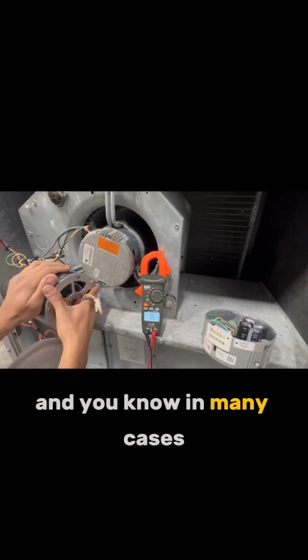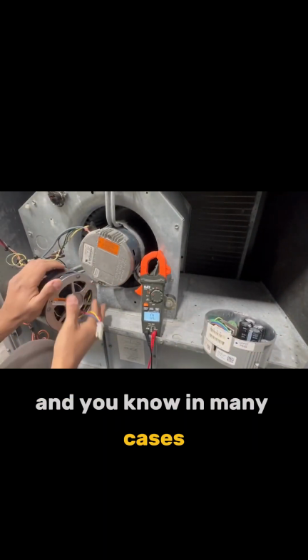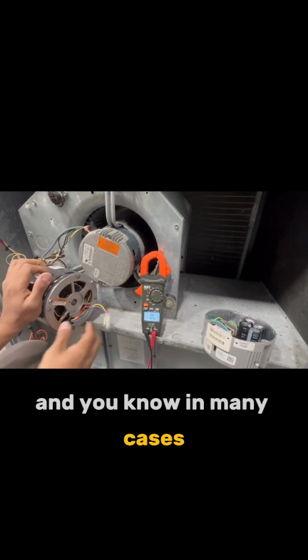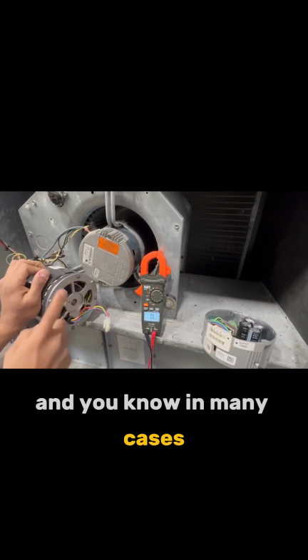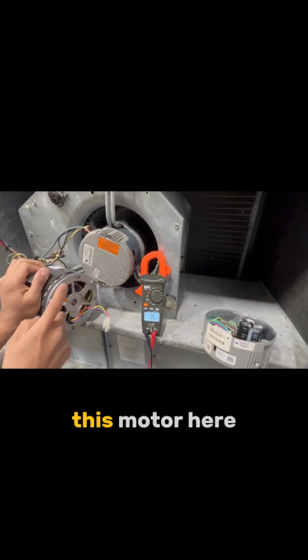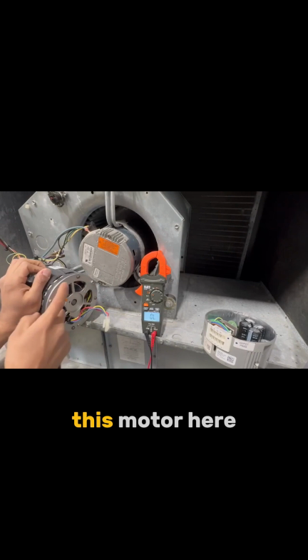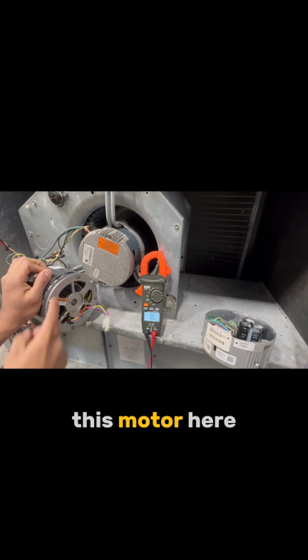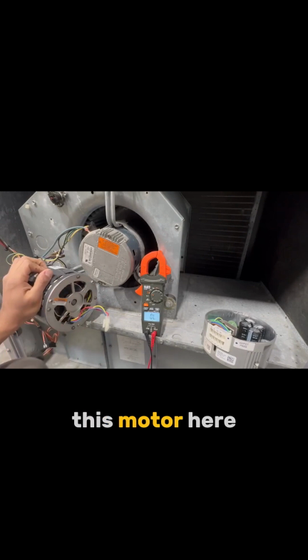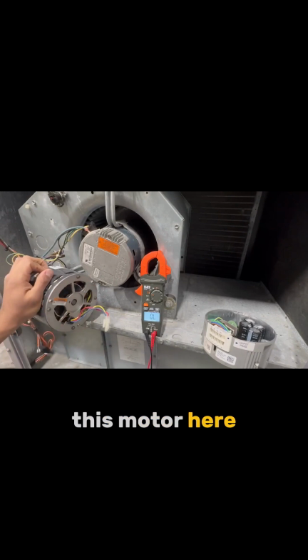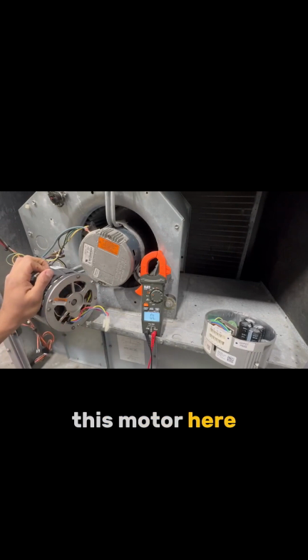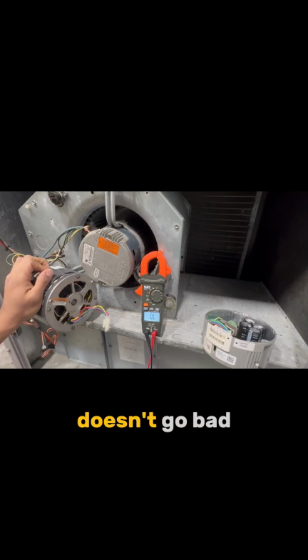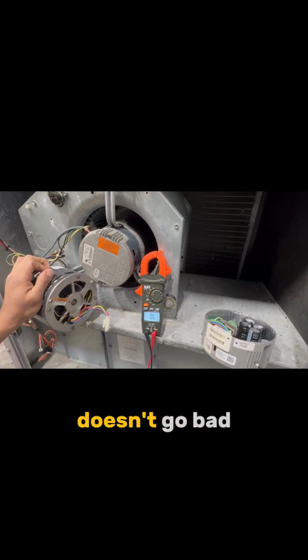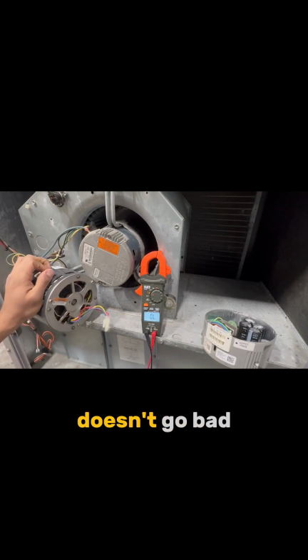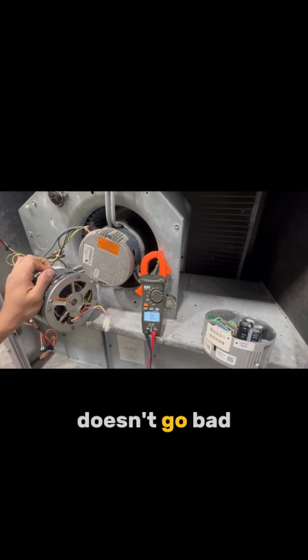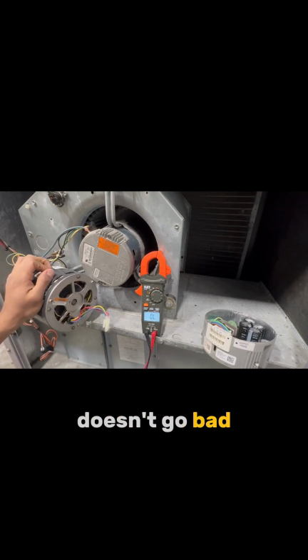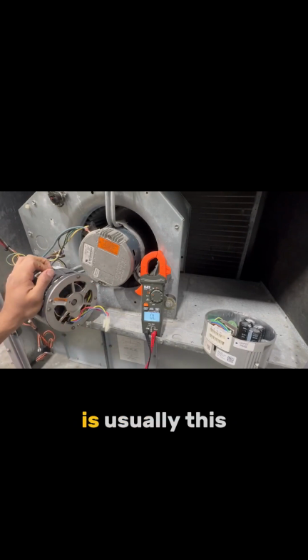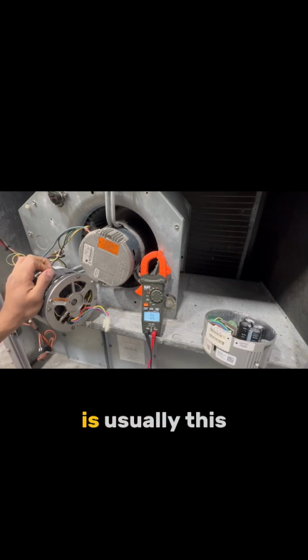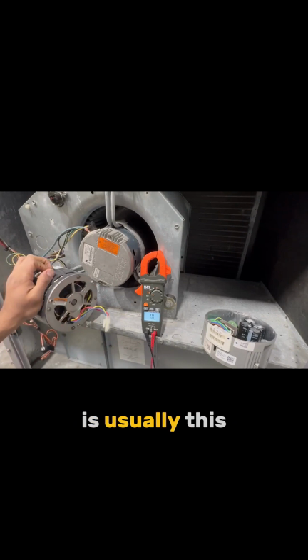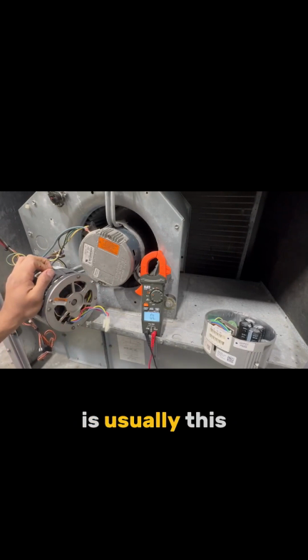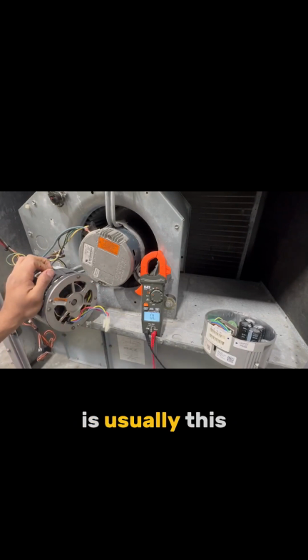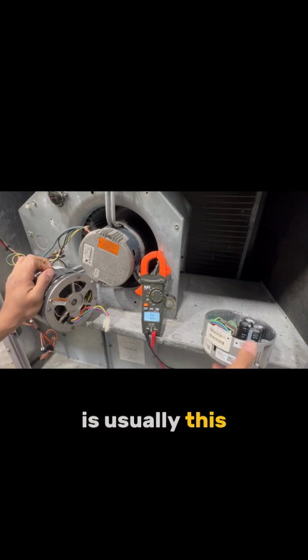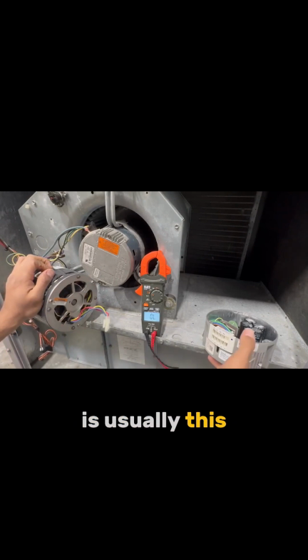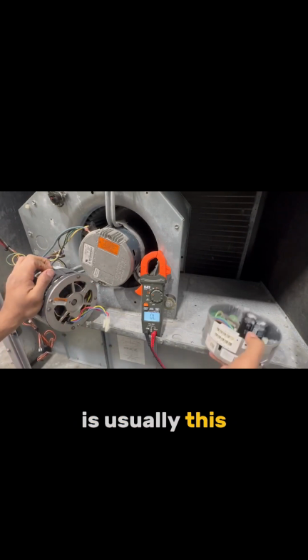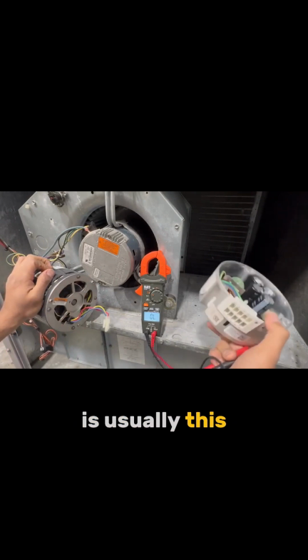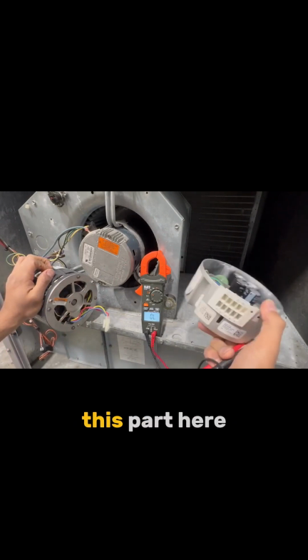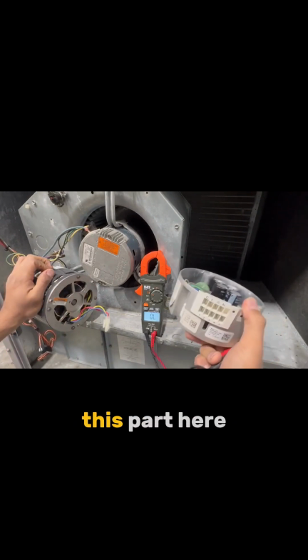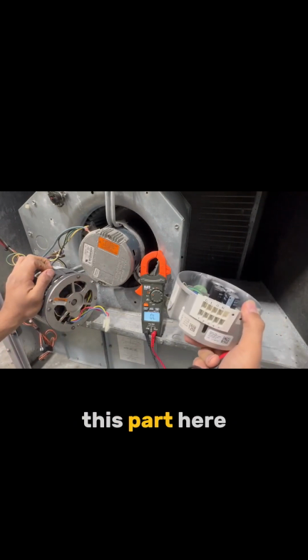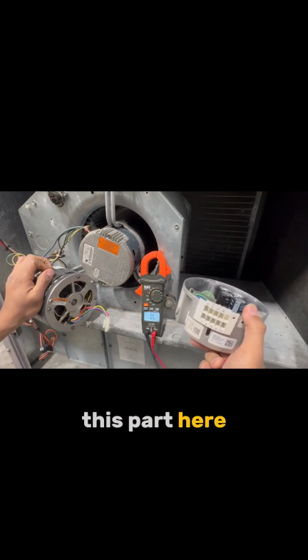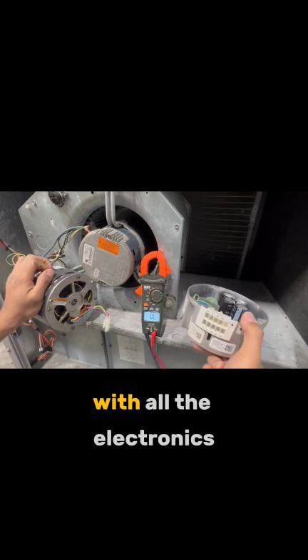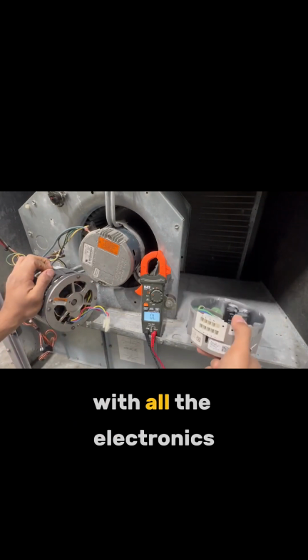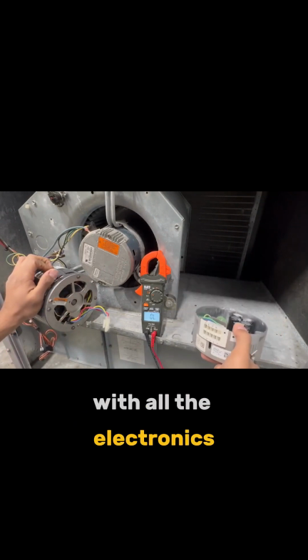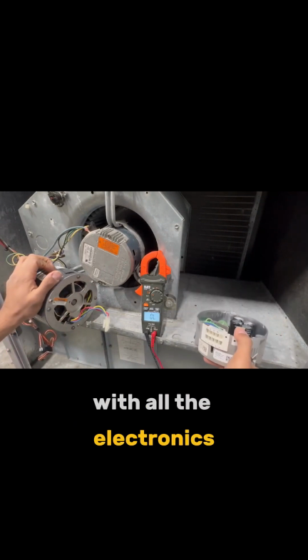It's usually this part here — with all the electronics — that fails, not the motor itself.